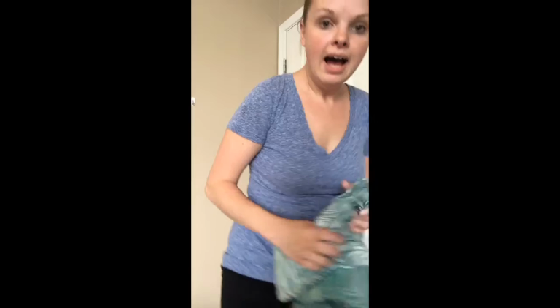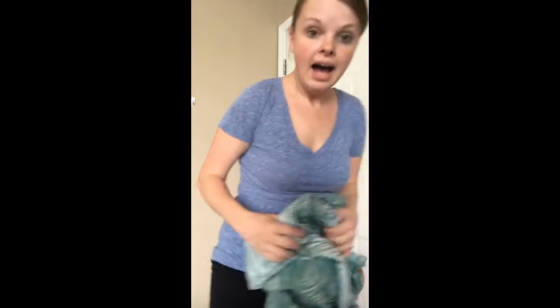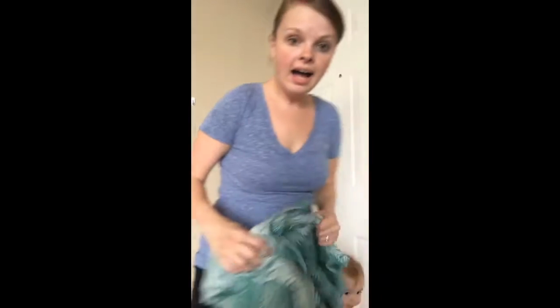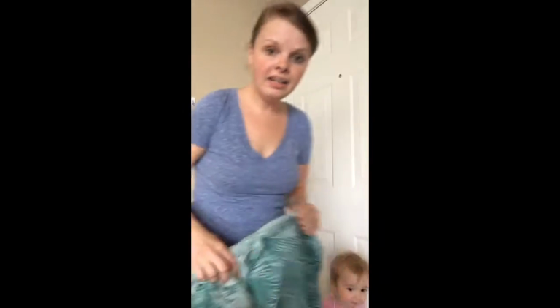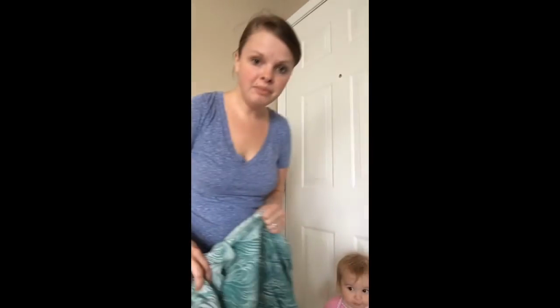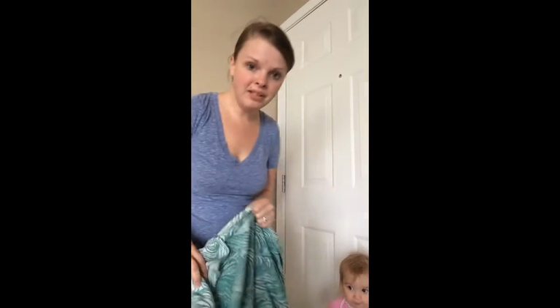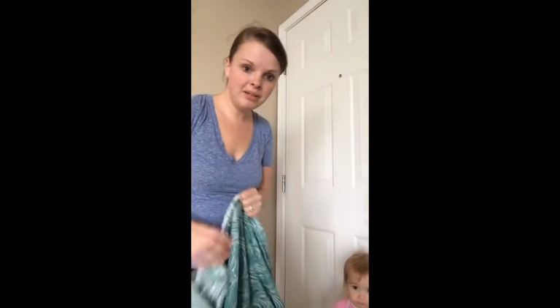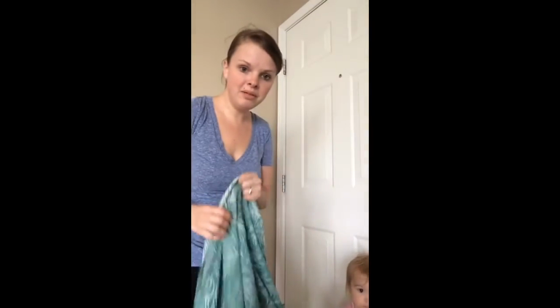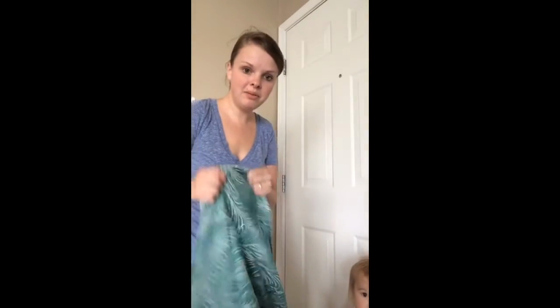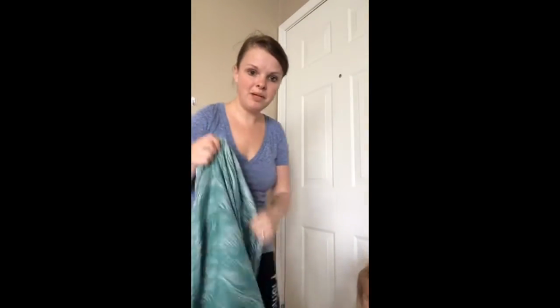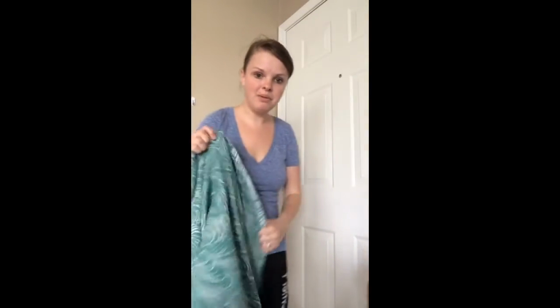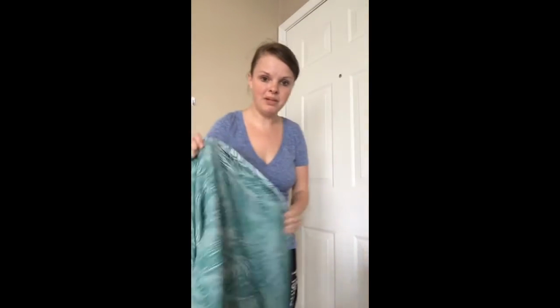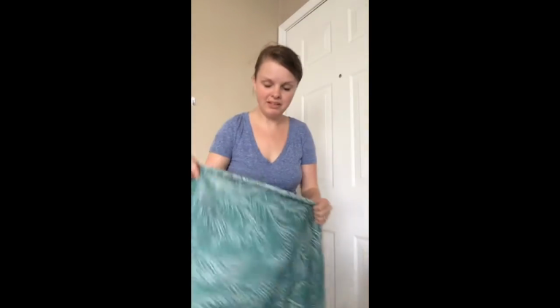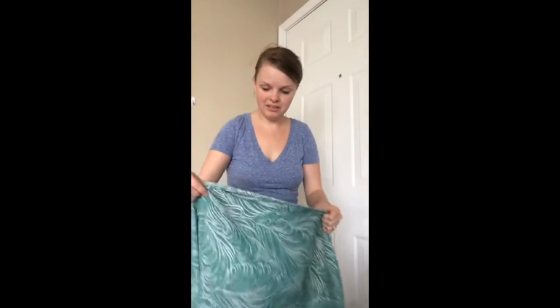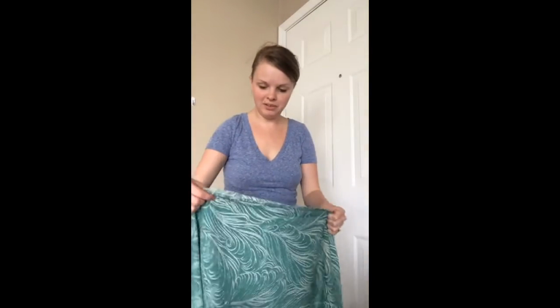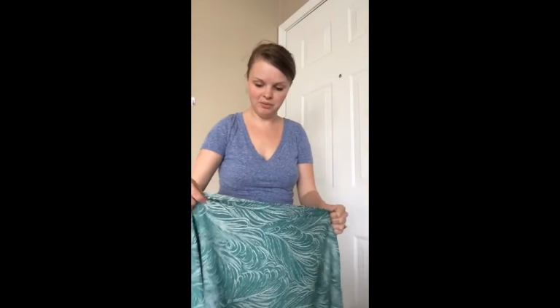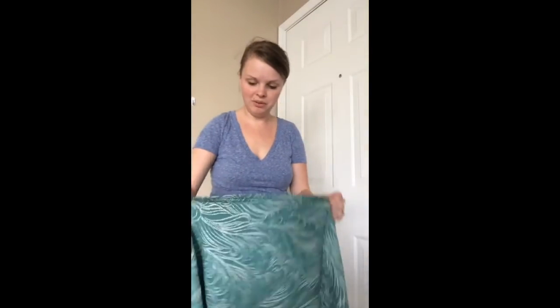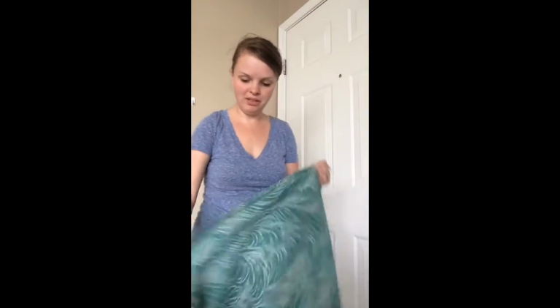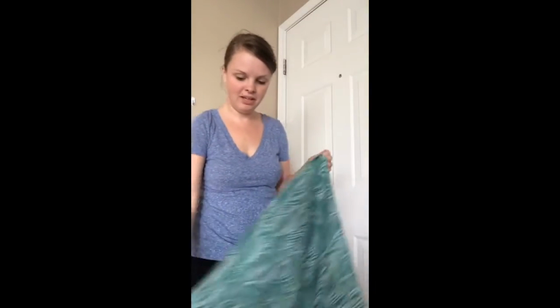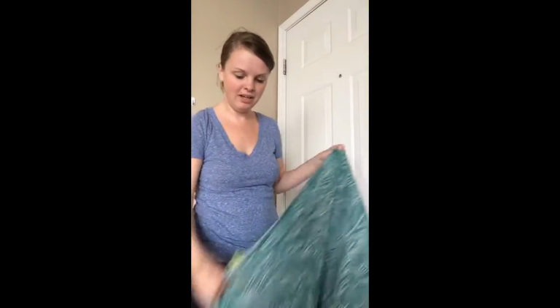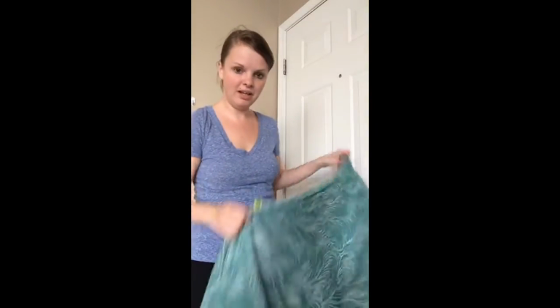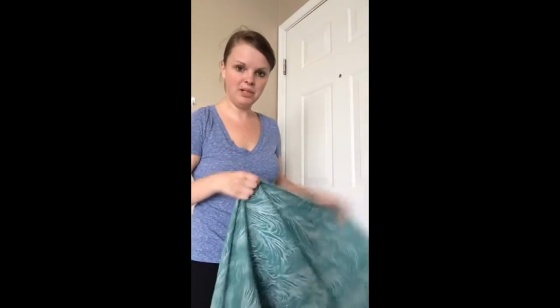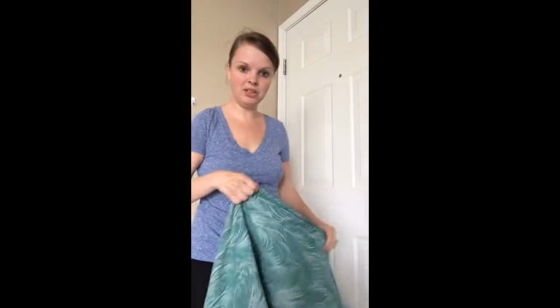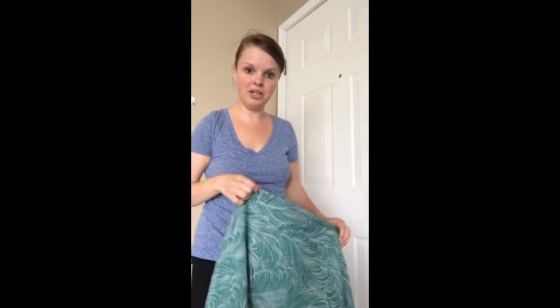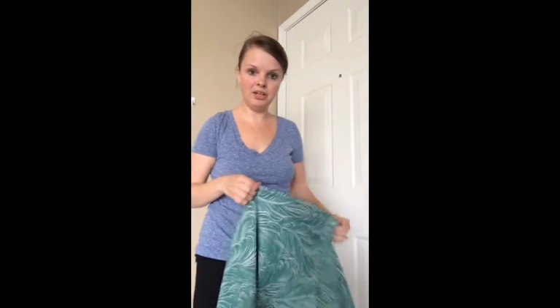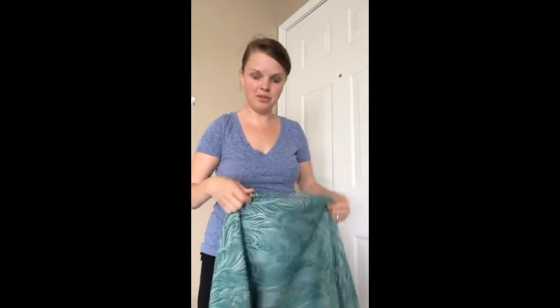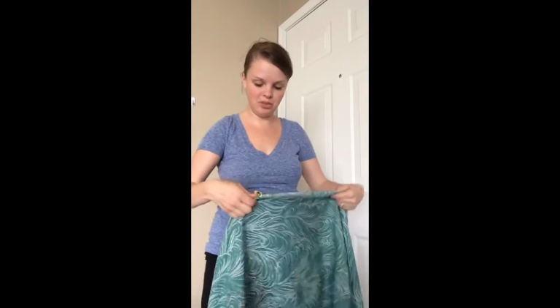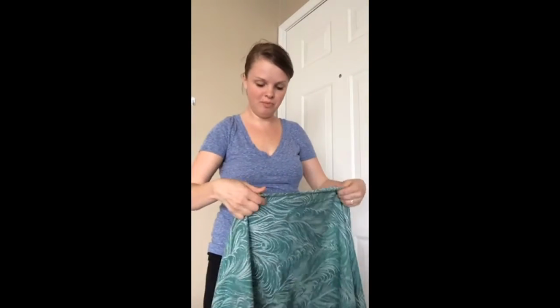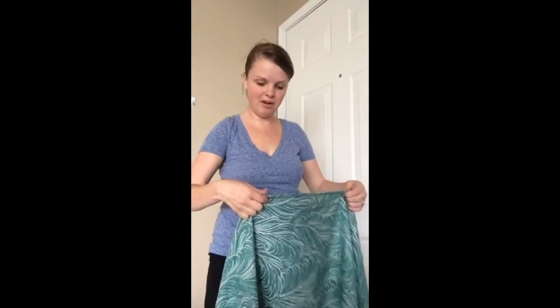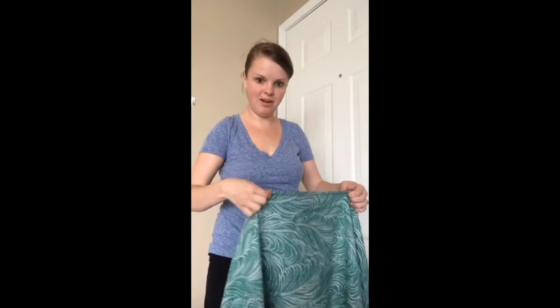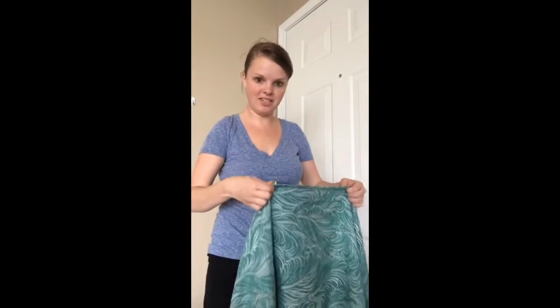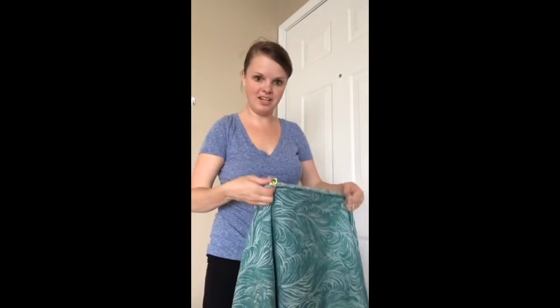Hi, I'm Lydia. I'm here with Baby Wearing International Peoria and I'm gonna show you how to do a short back cross carry.